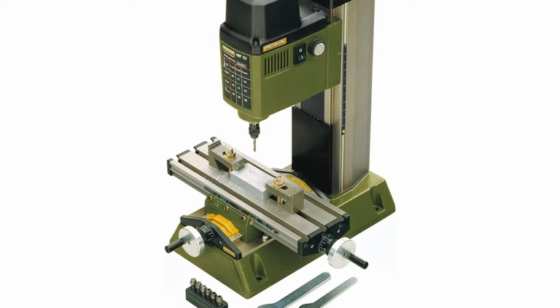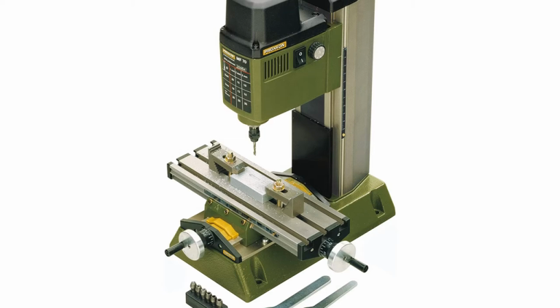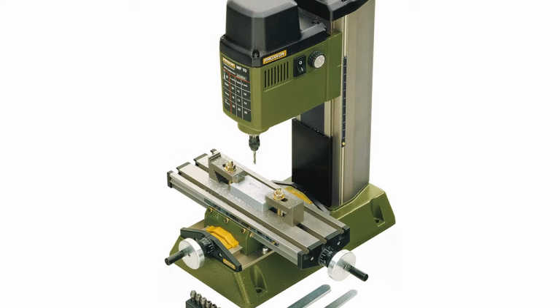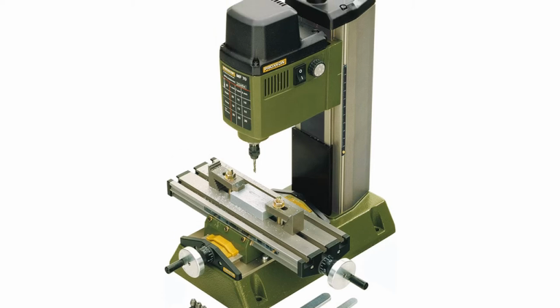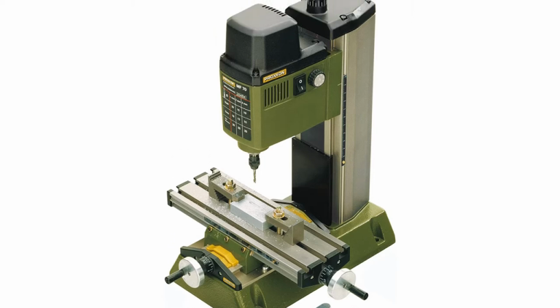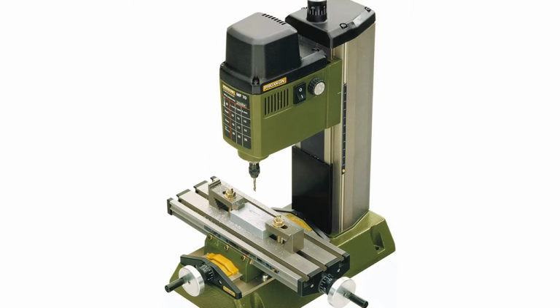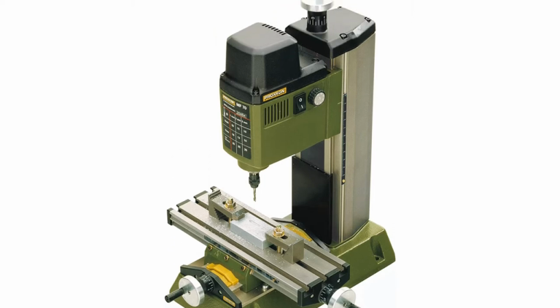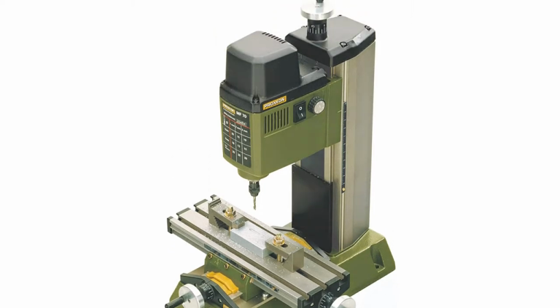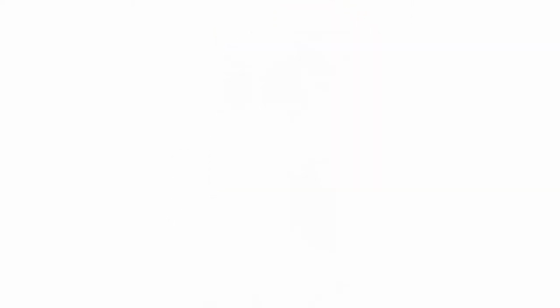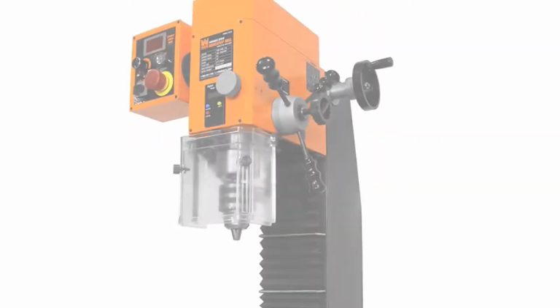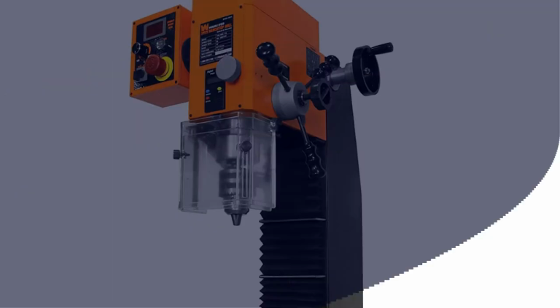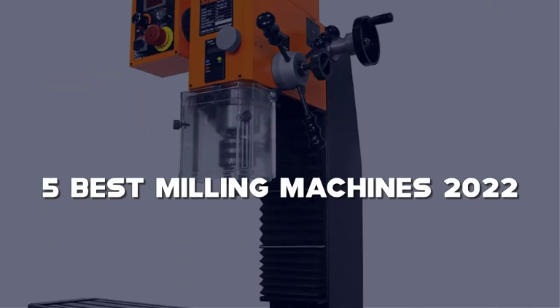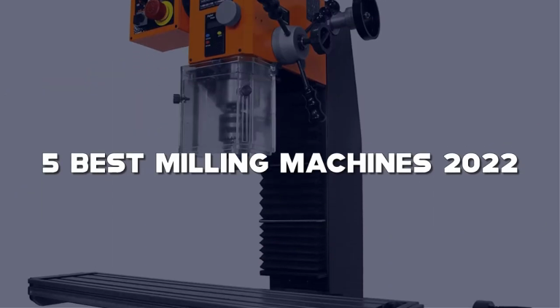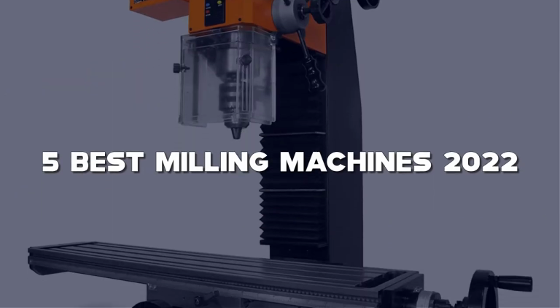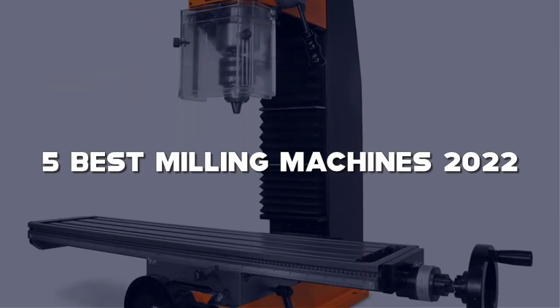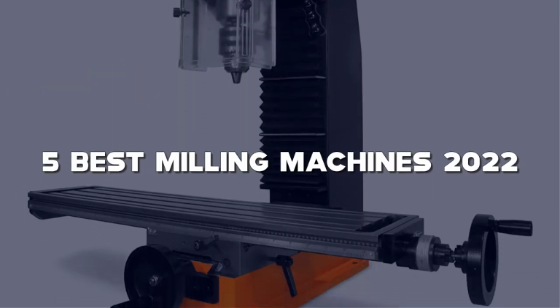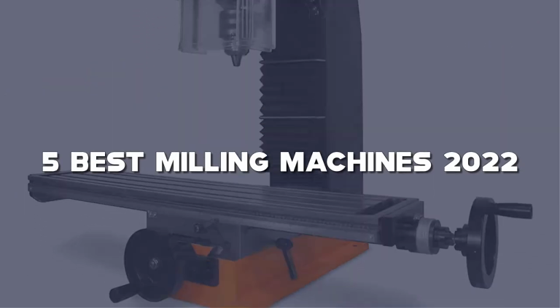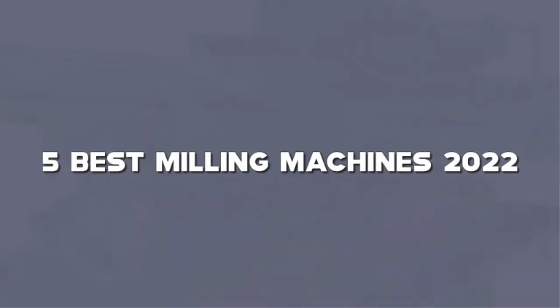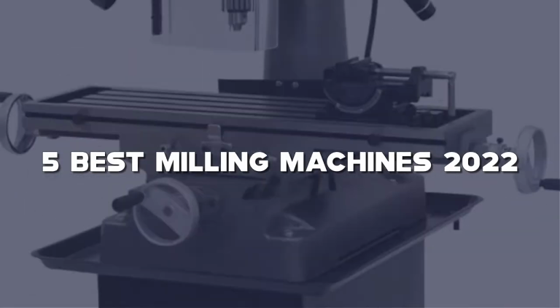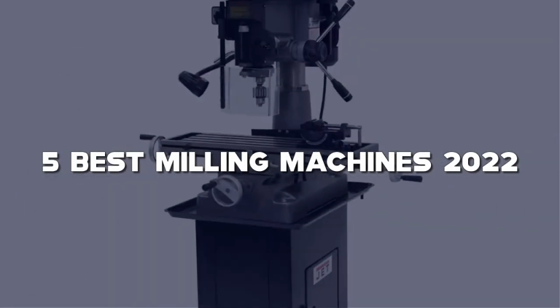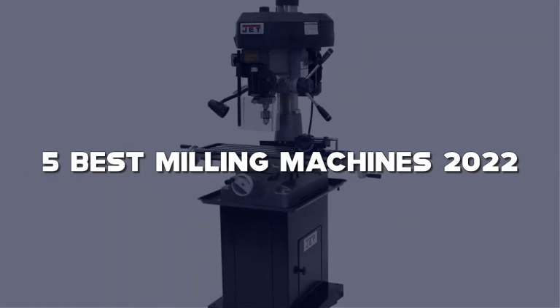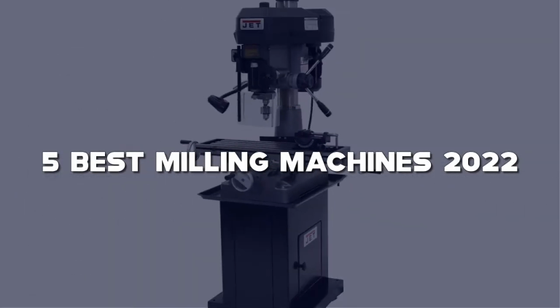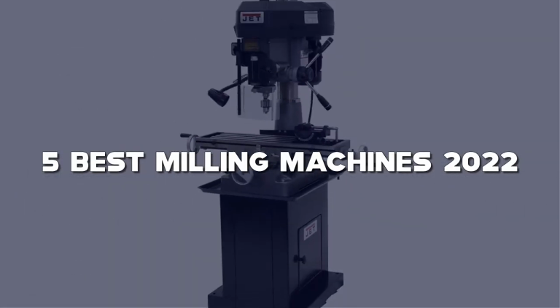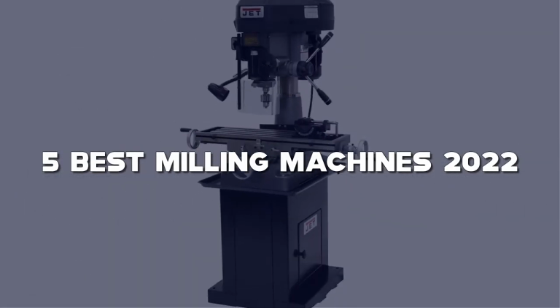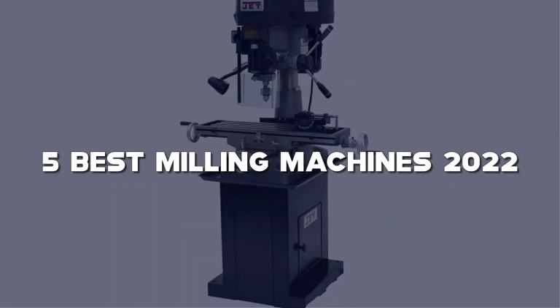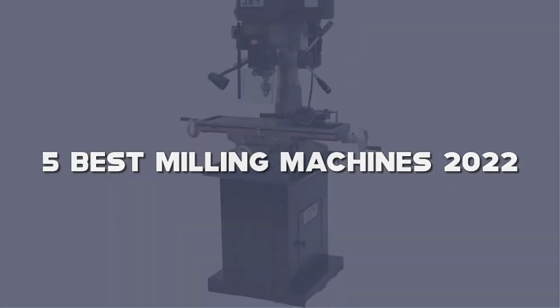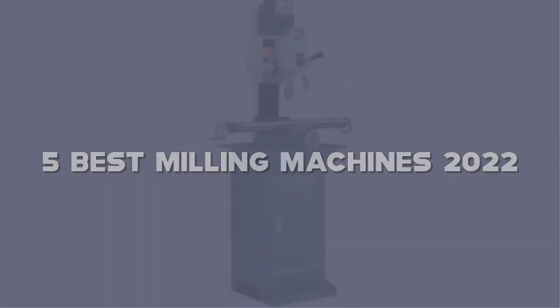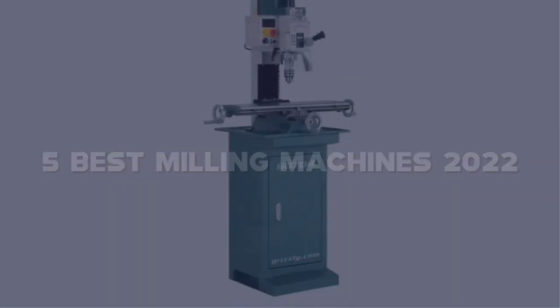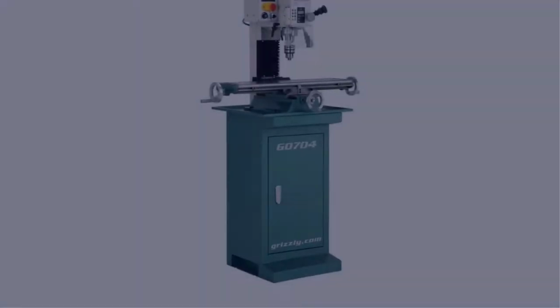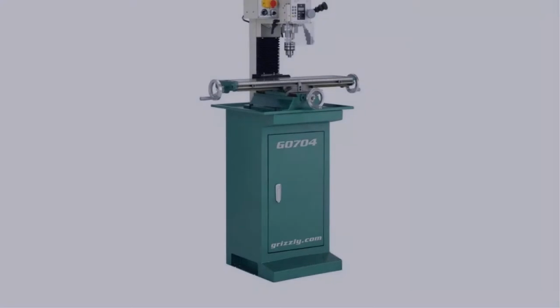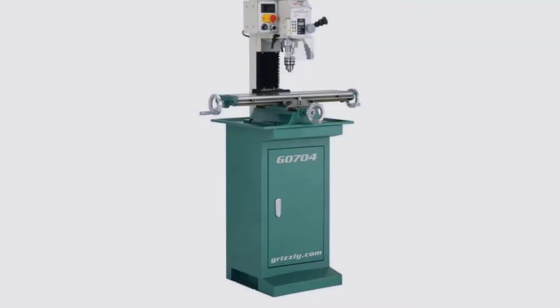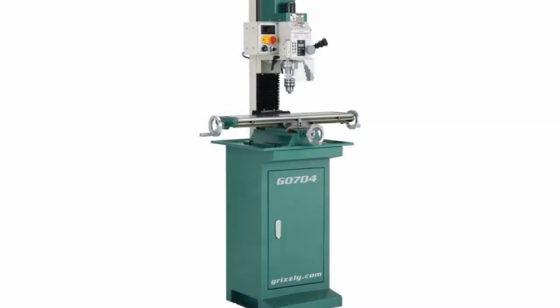In this video, I have compiled a list of the top 5 best milling machines in the market that are worth buying.